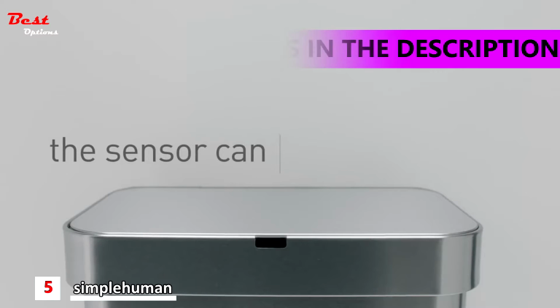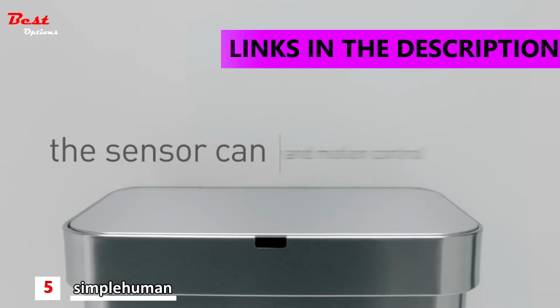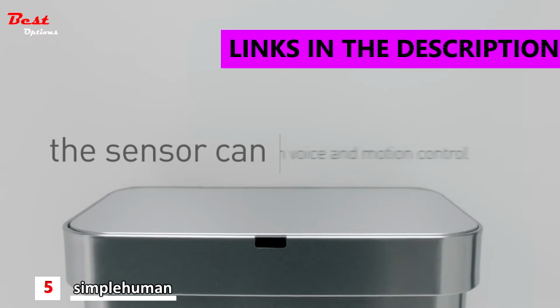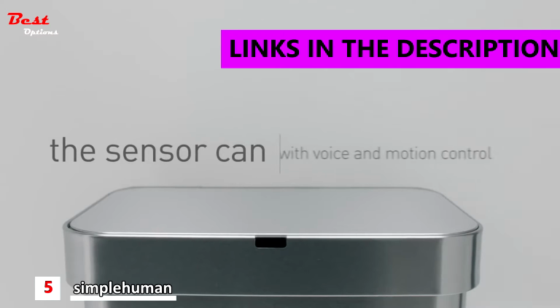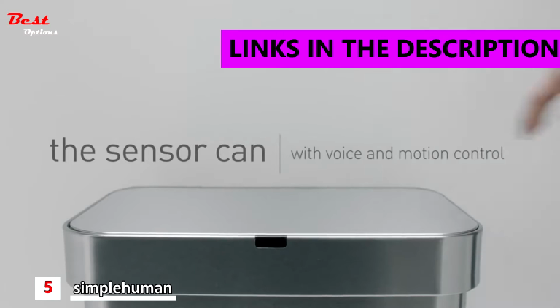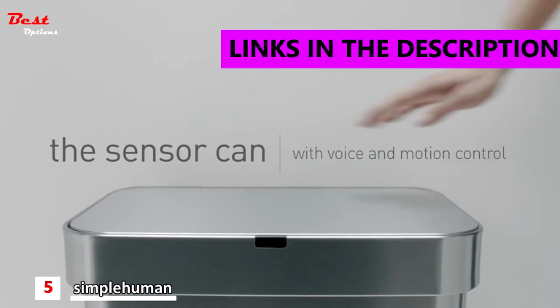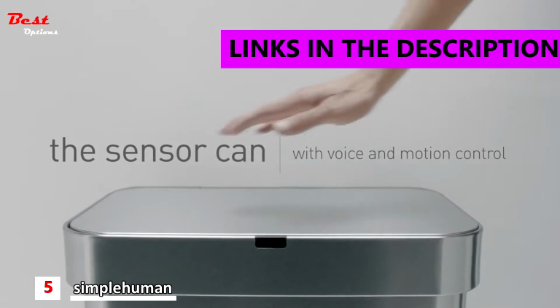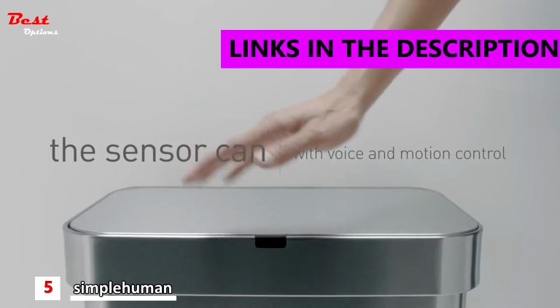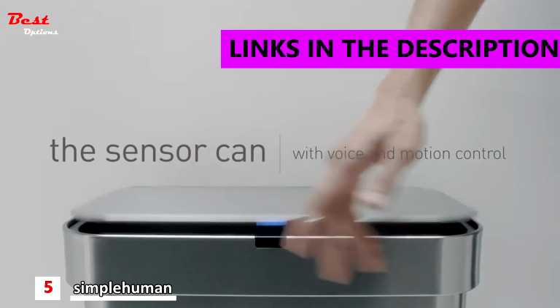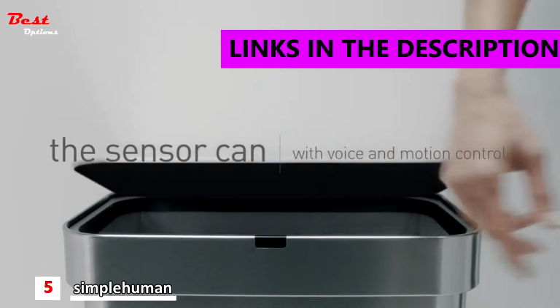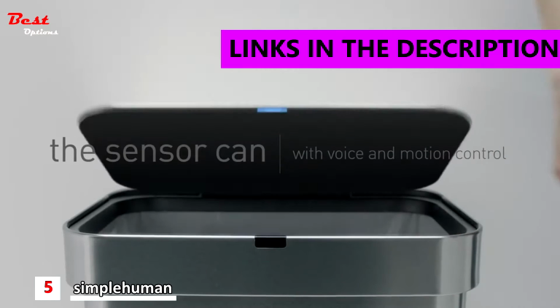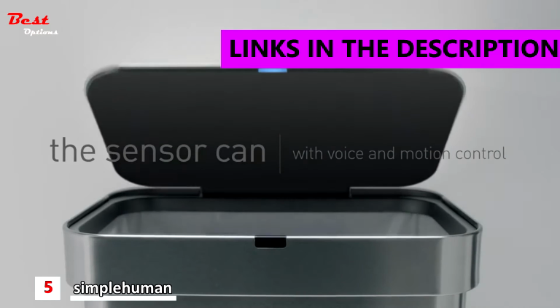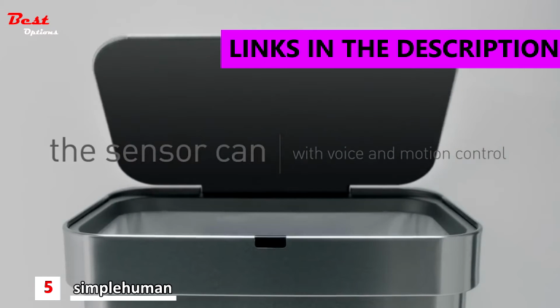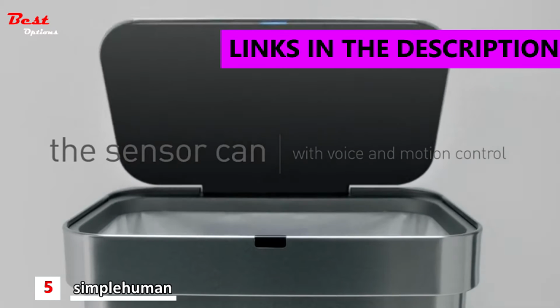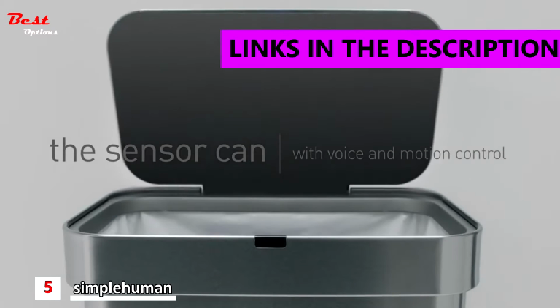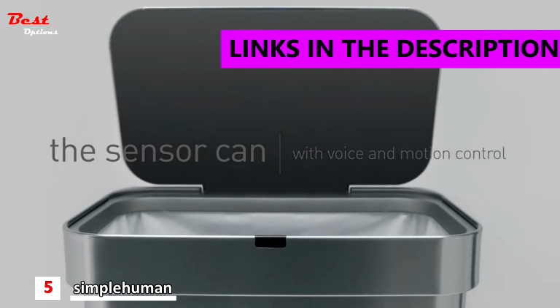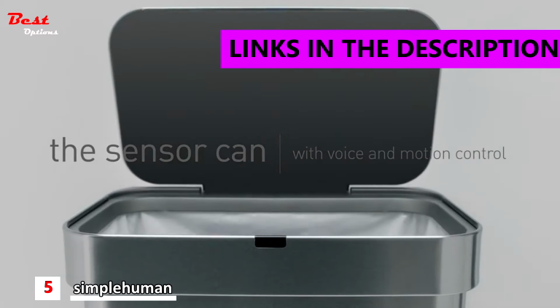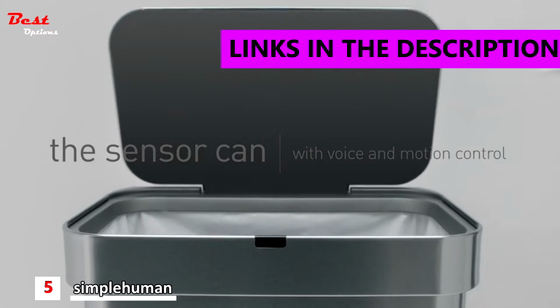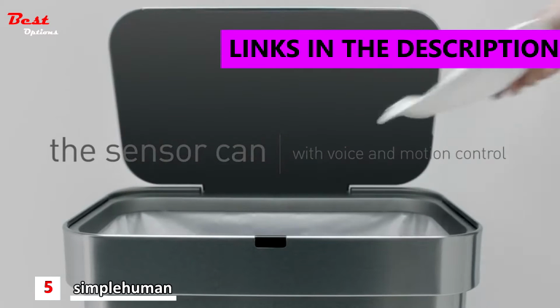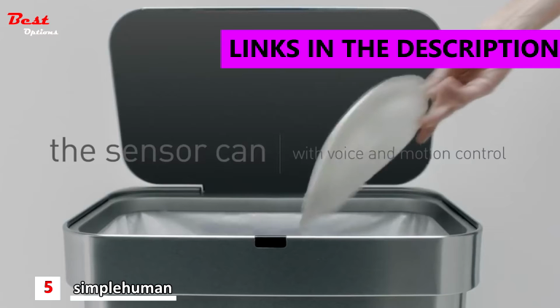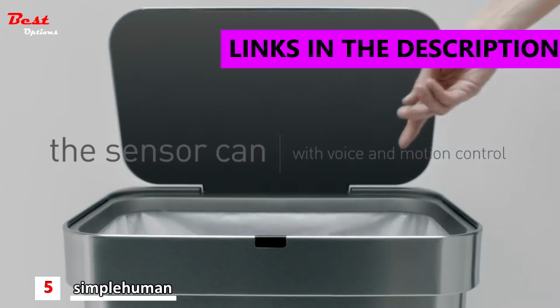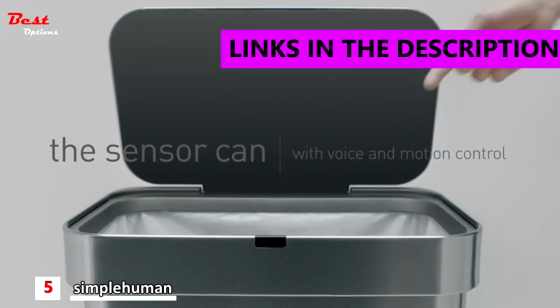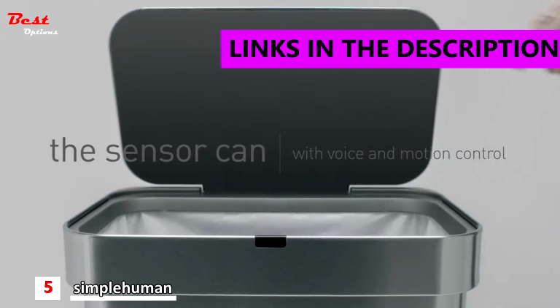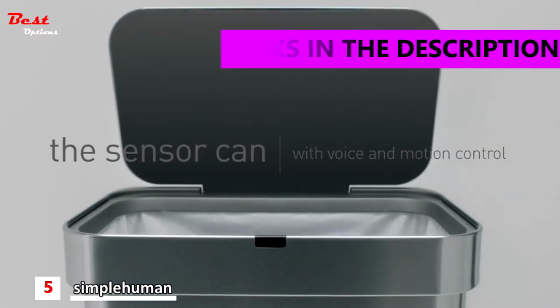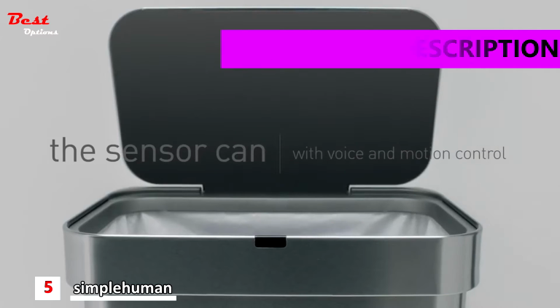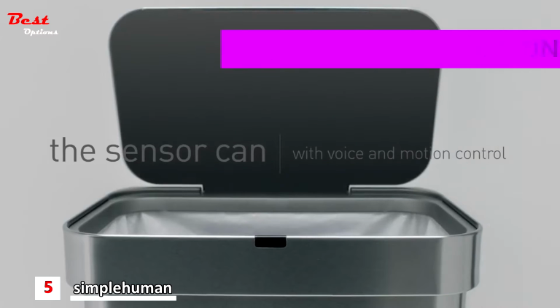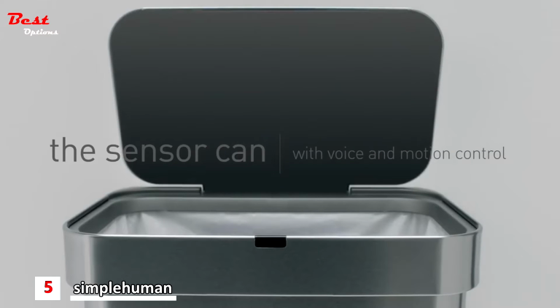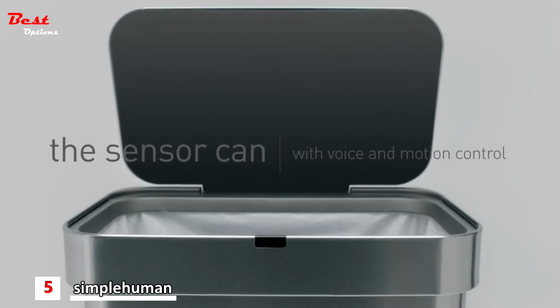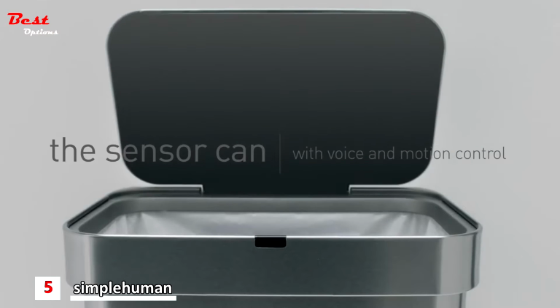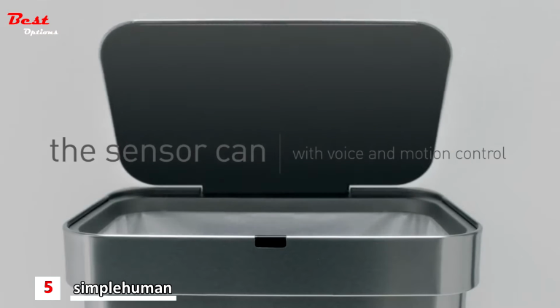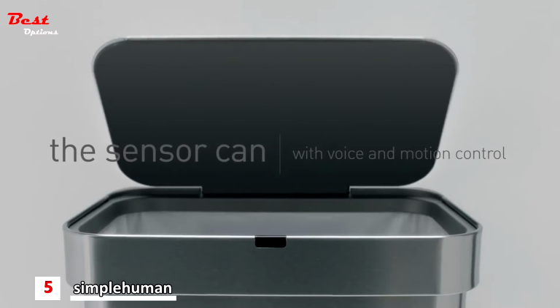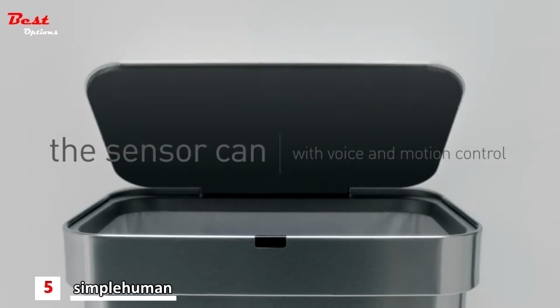Introducing our touch-free sensor can with voice and motion control. The cleaner, easier way to throw your trash away.